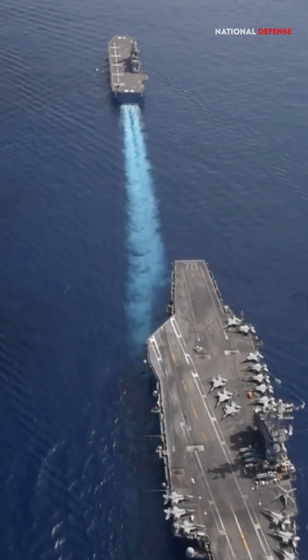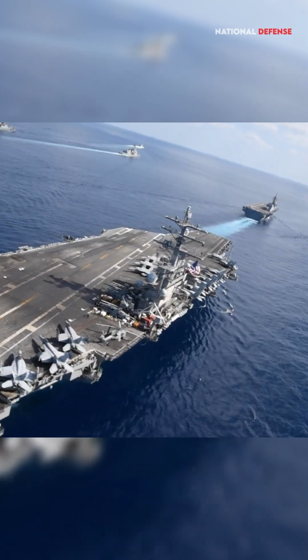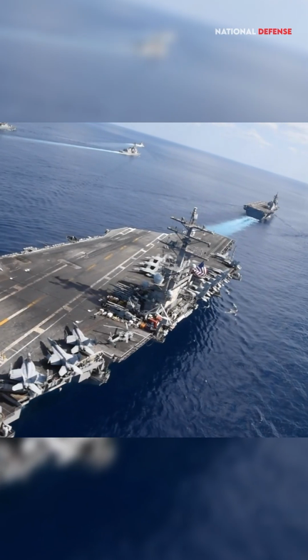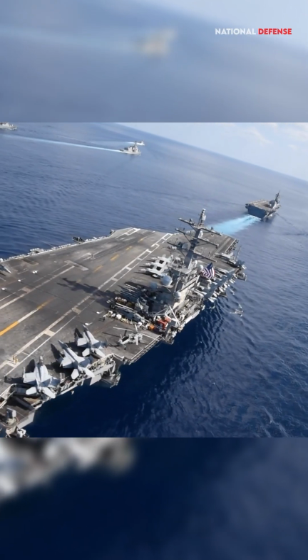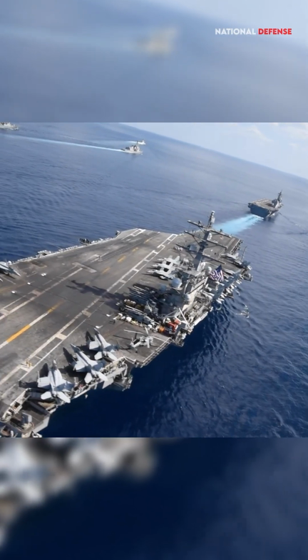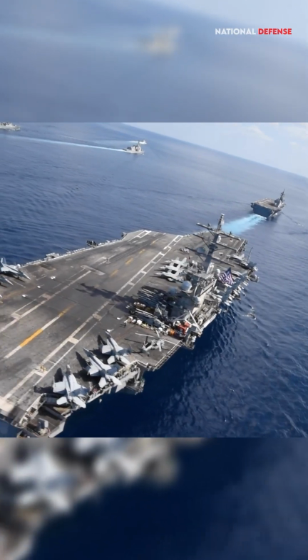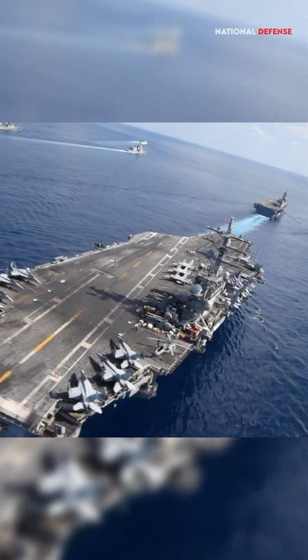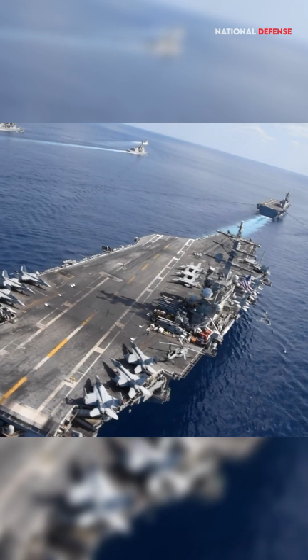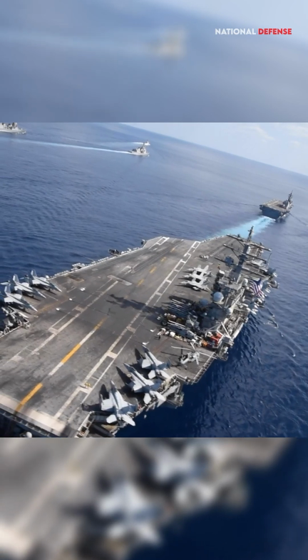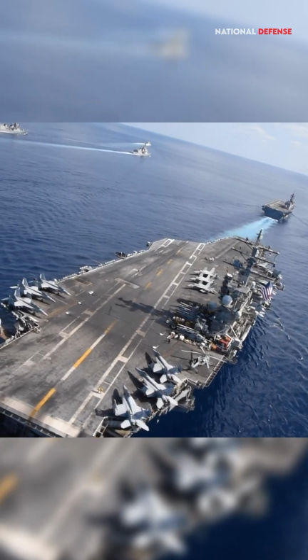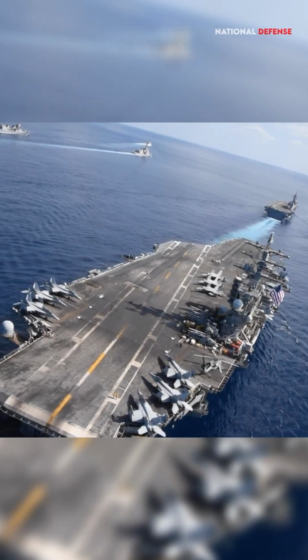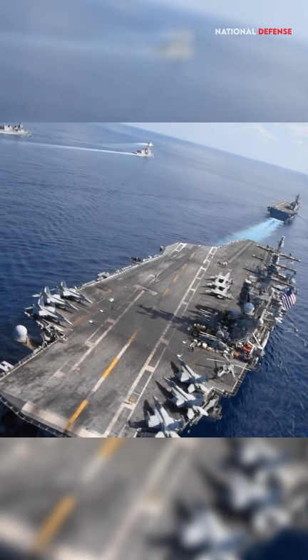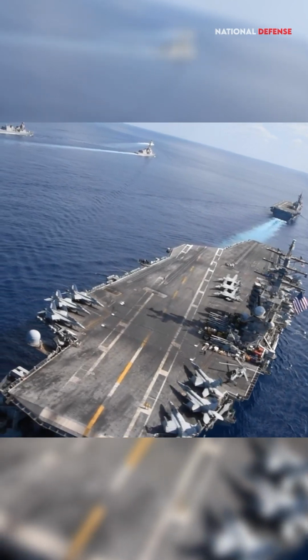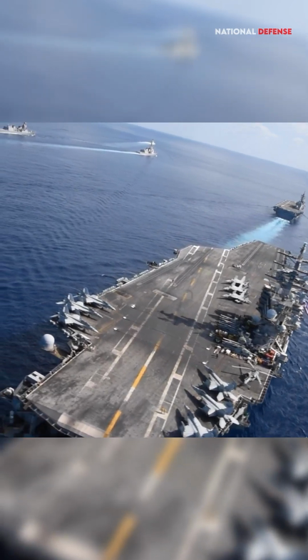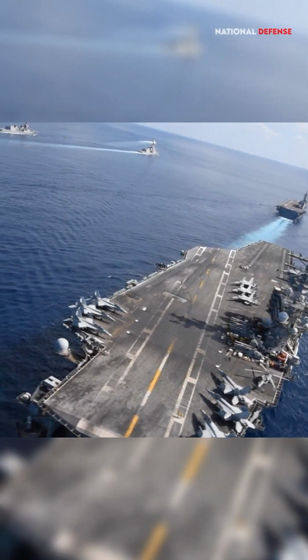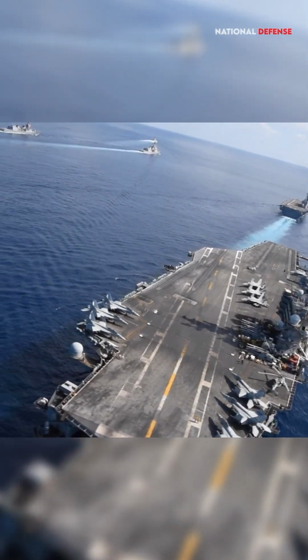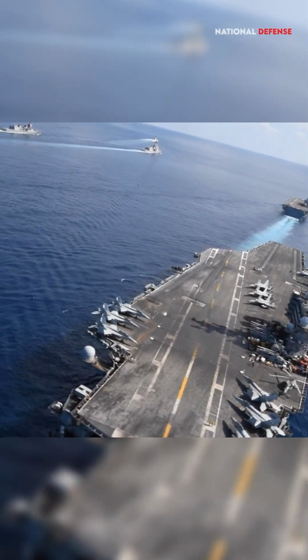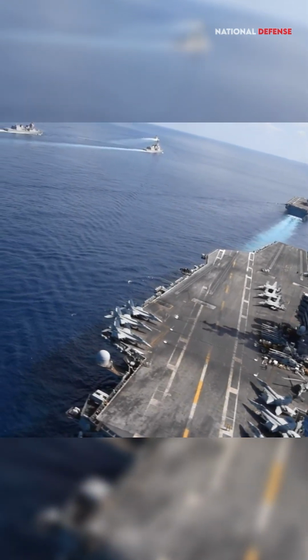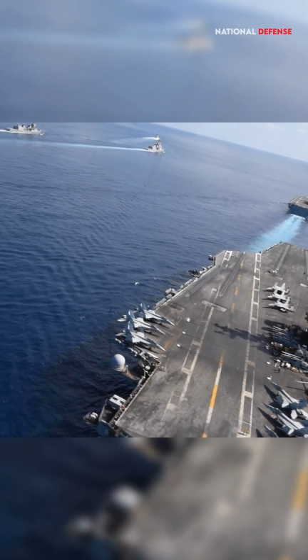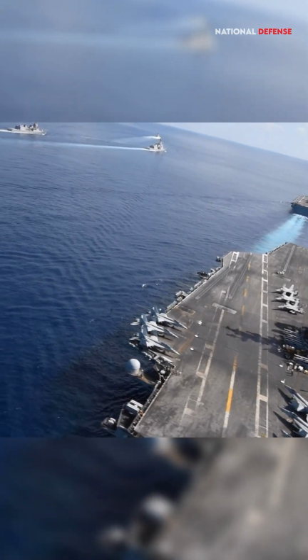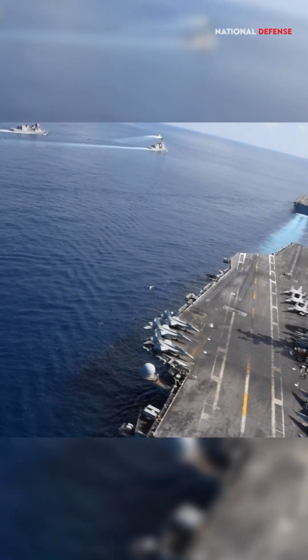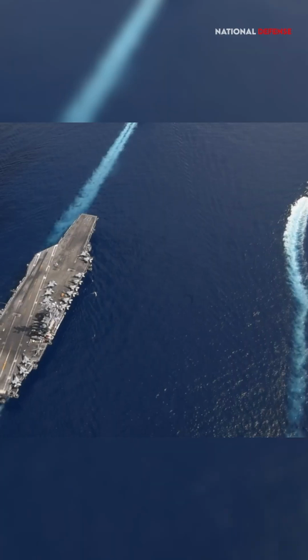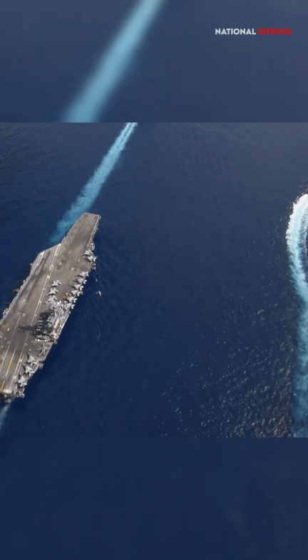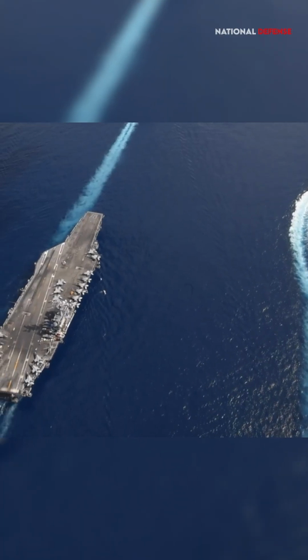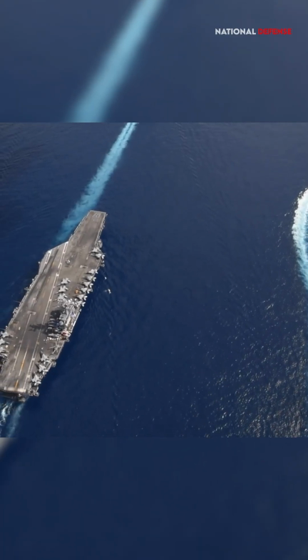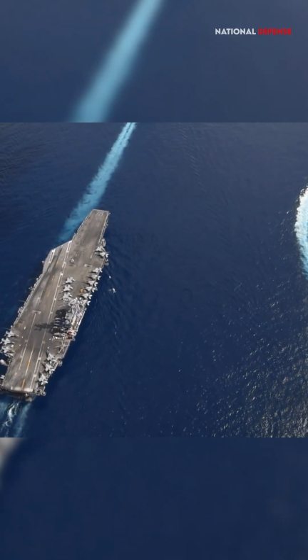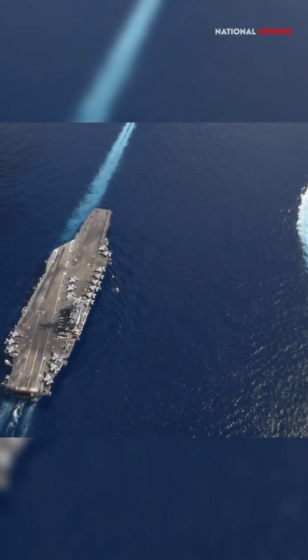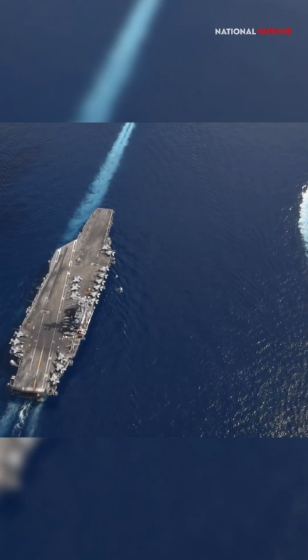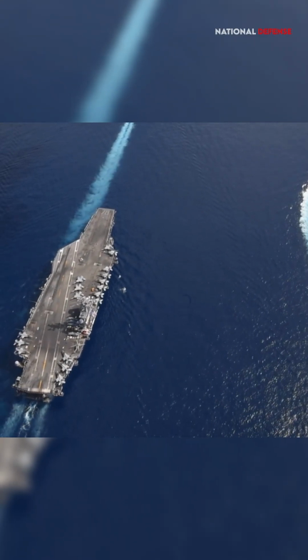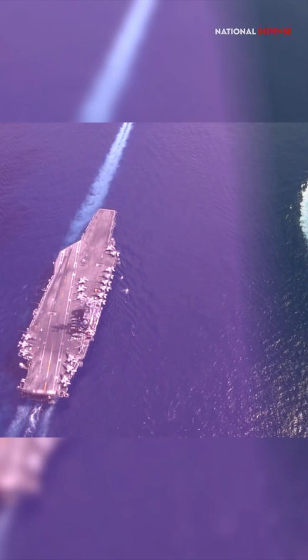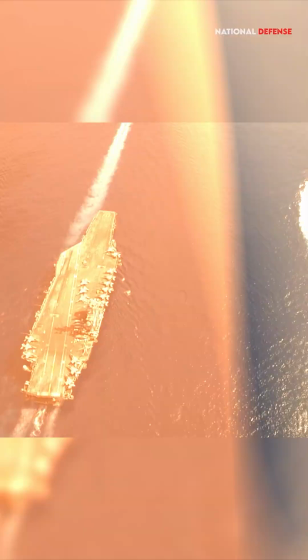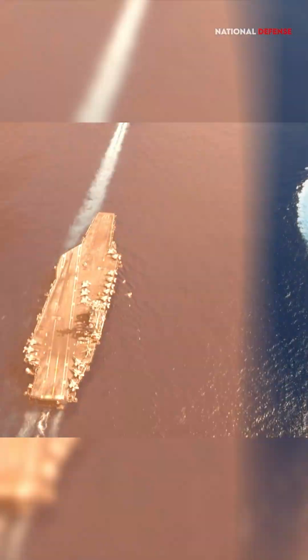Other countries that operate large aircraft carriers include China, India, France, and the United Kingdom.